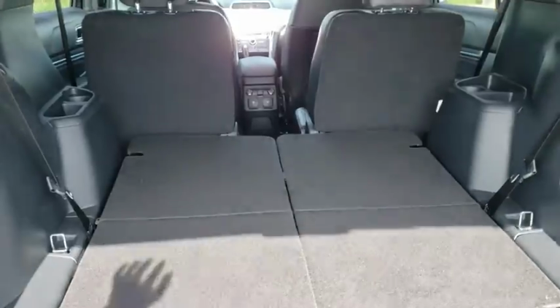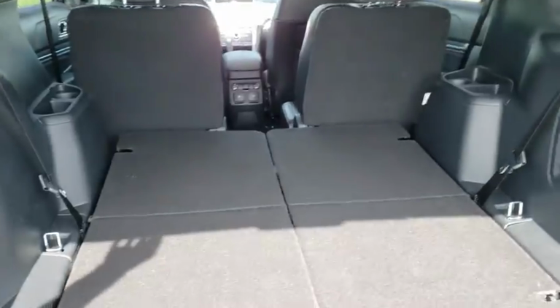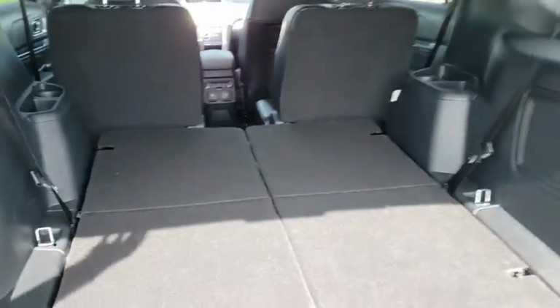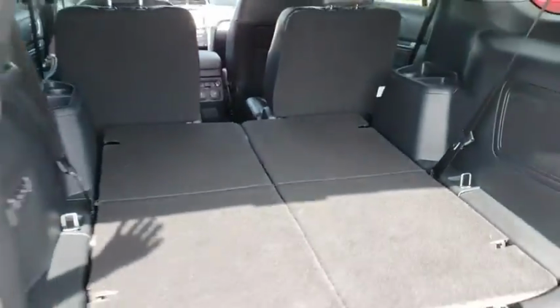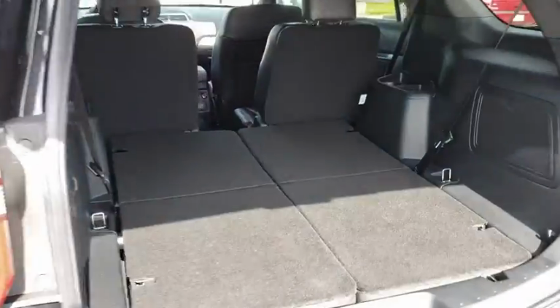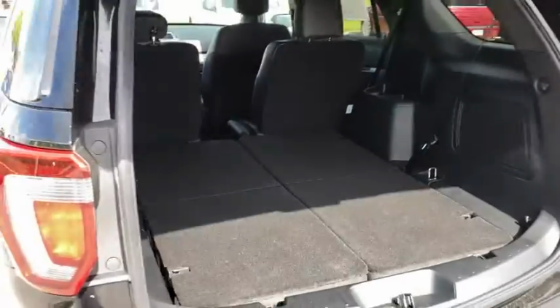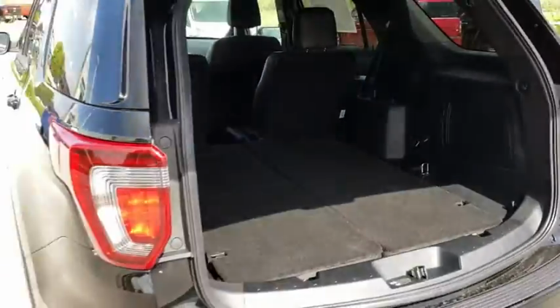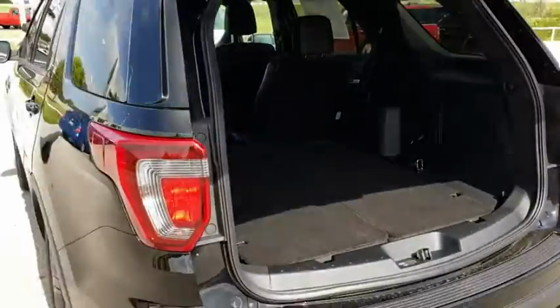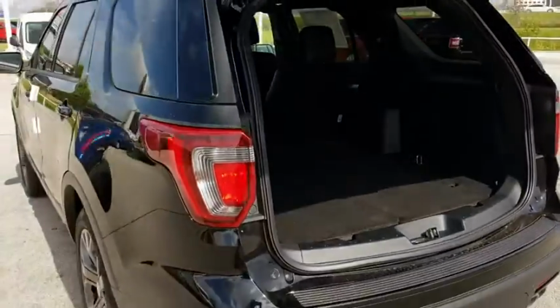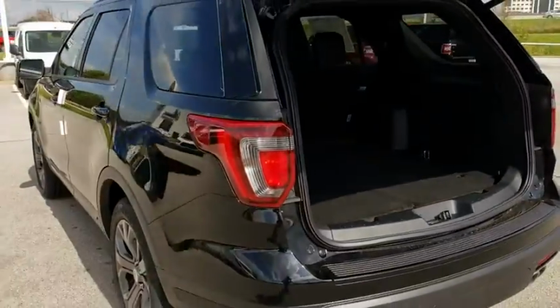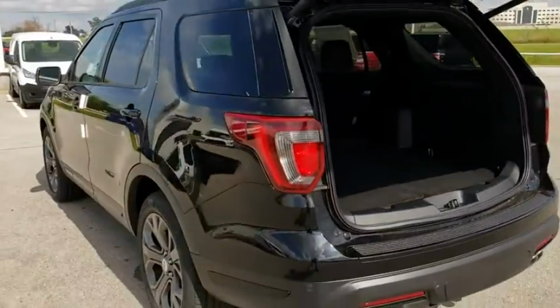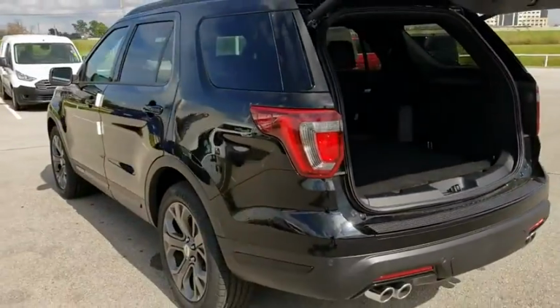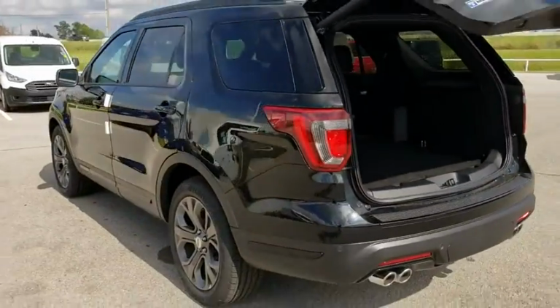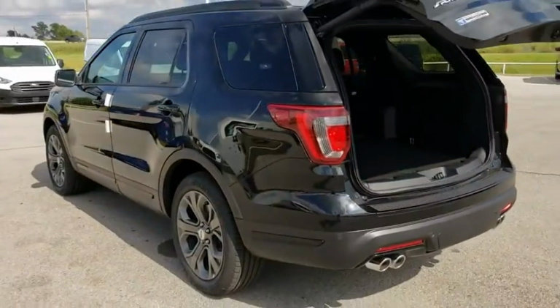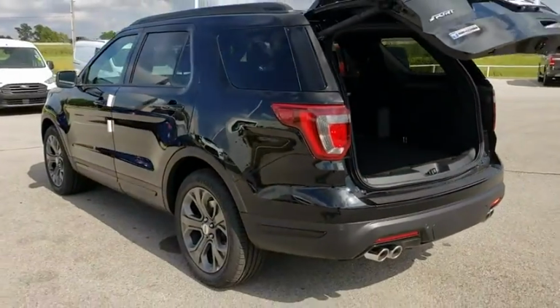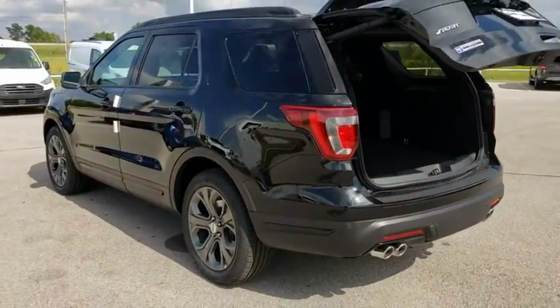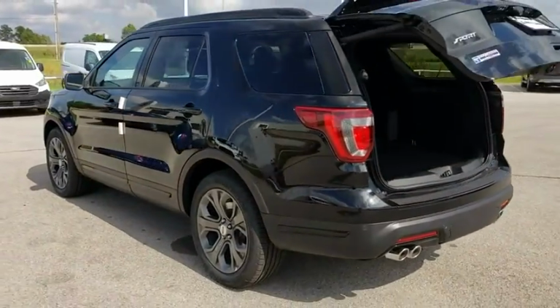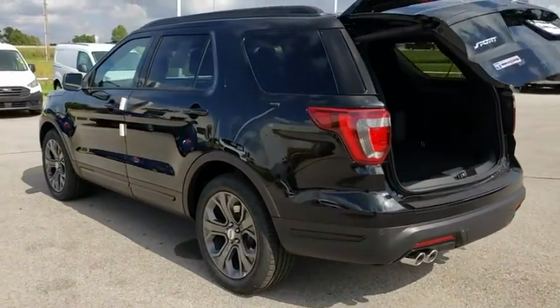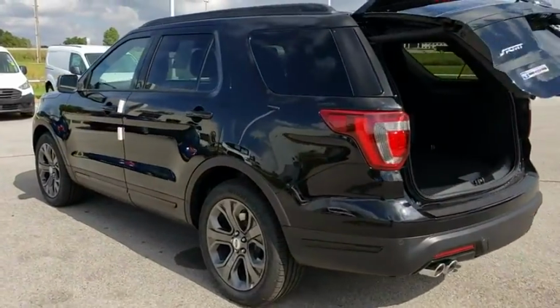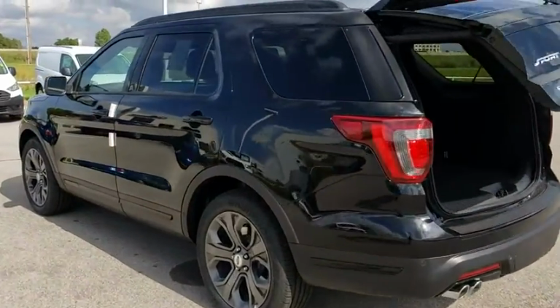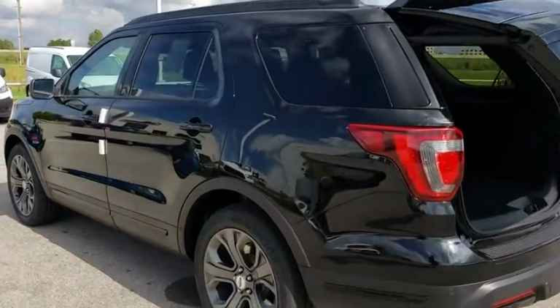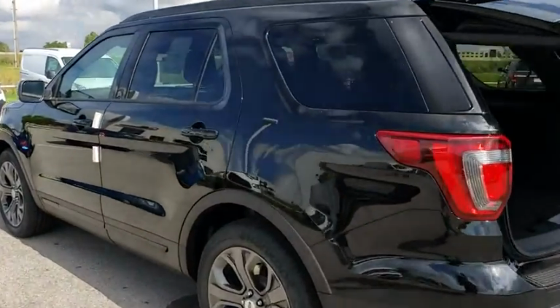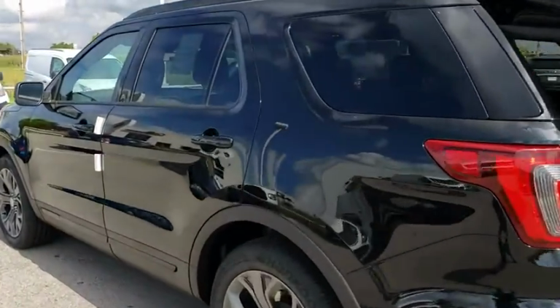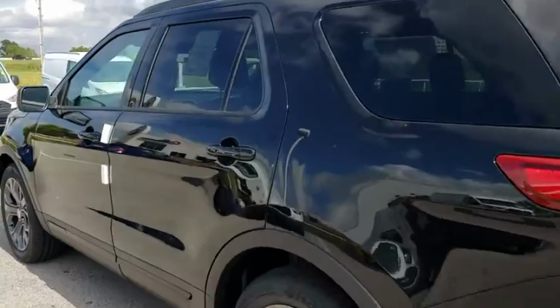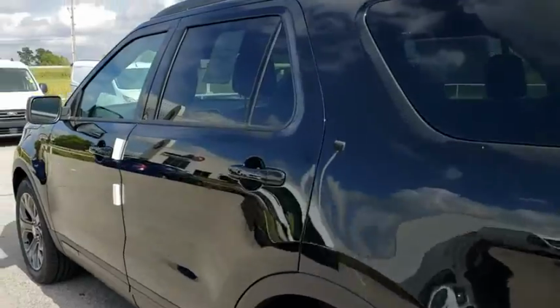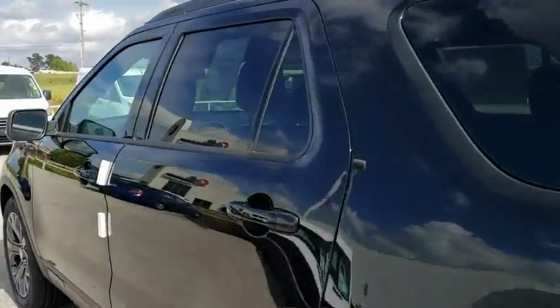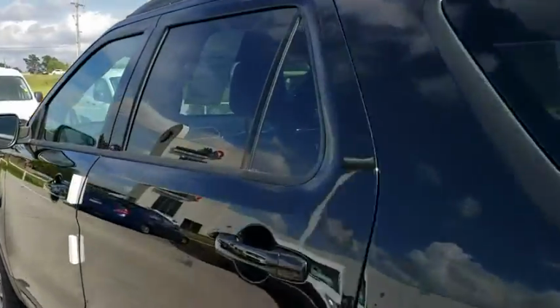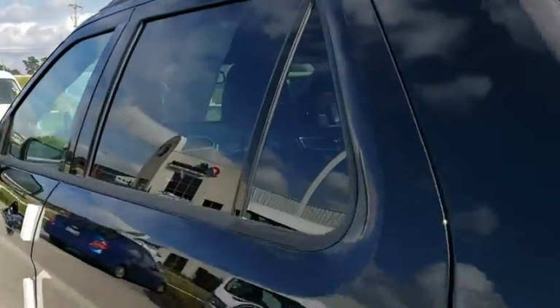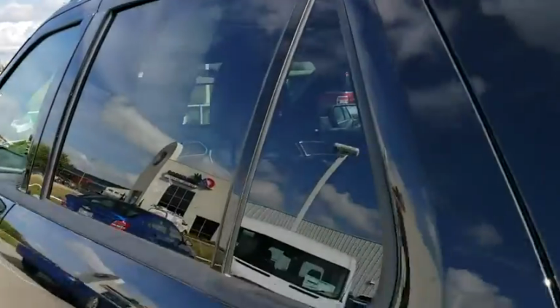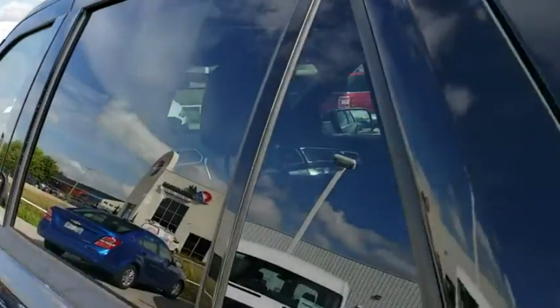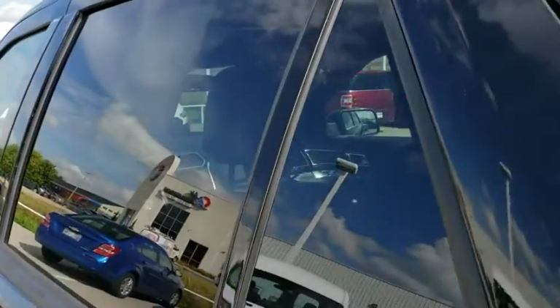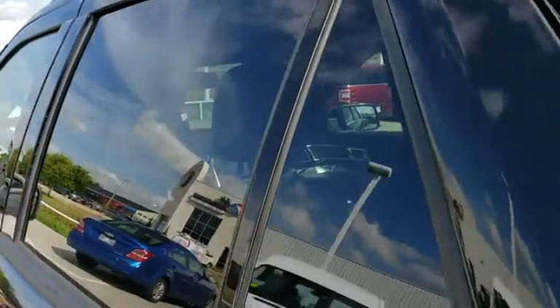Bluetooth, power steering, adjustable steering wheel, auto dimming rear view mirror, keyless start, cruise control, floor mats.